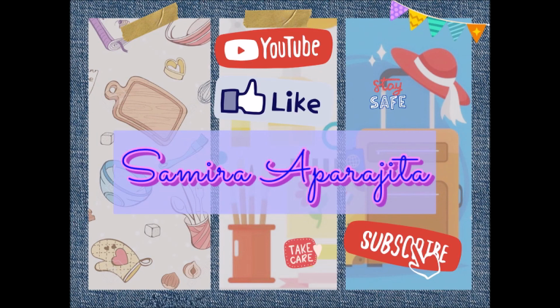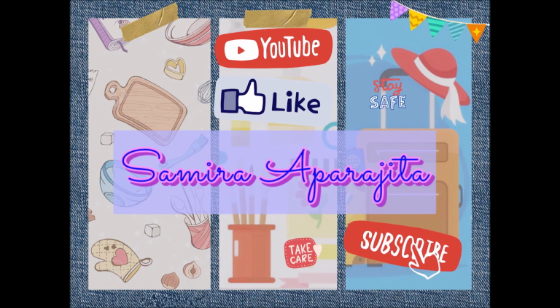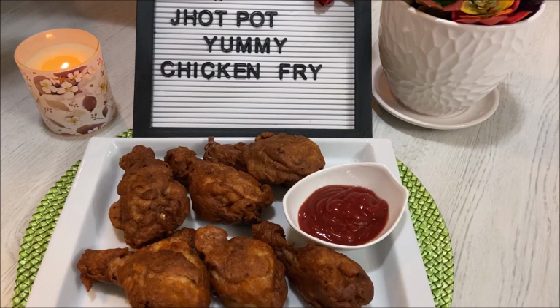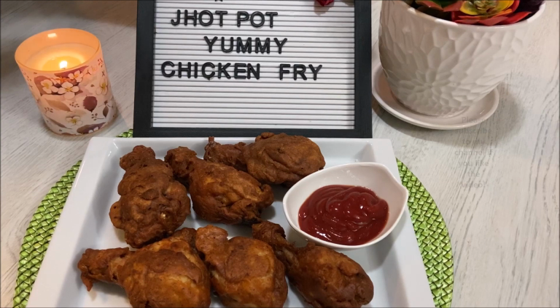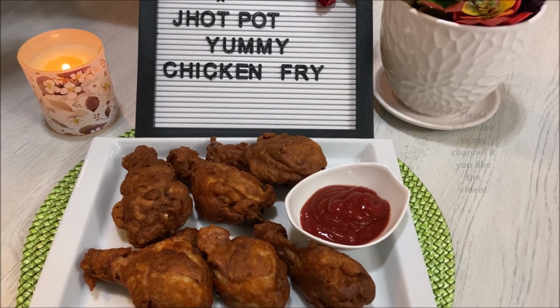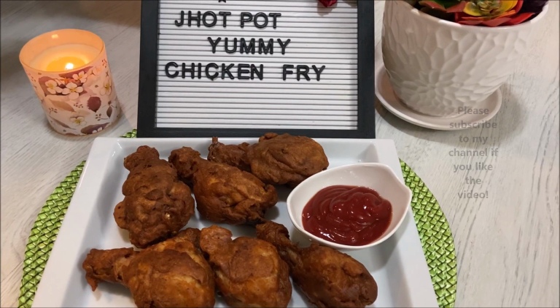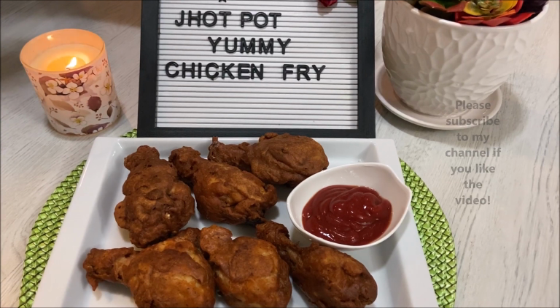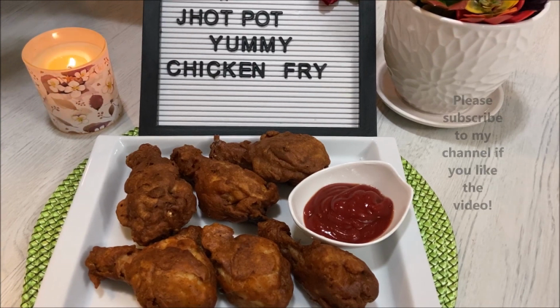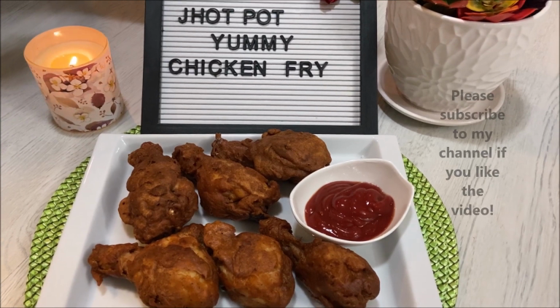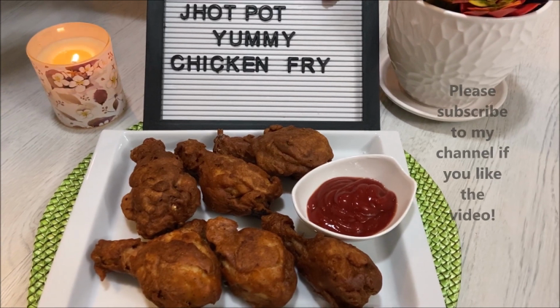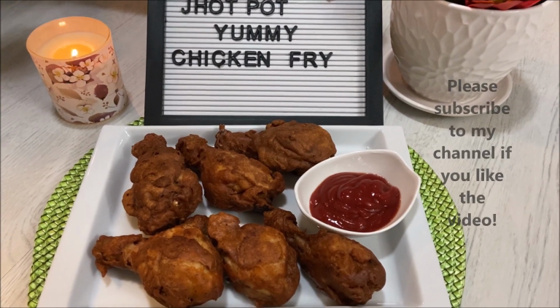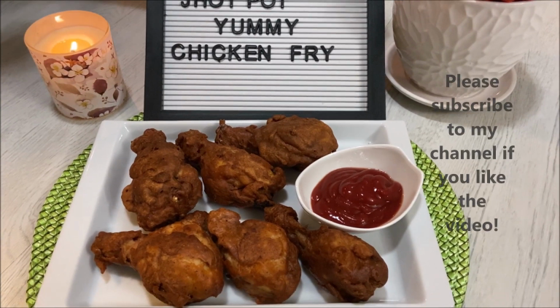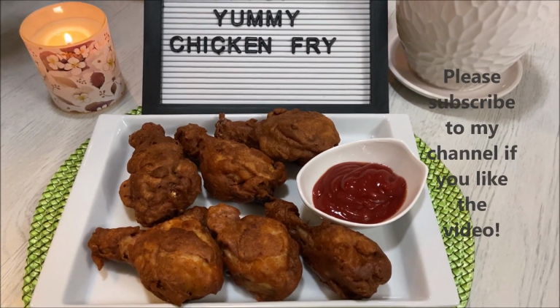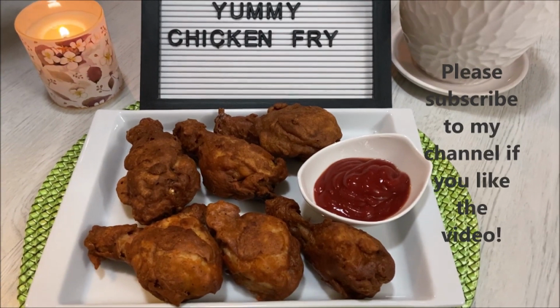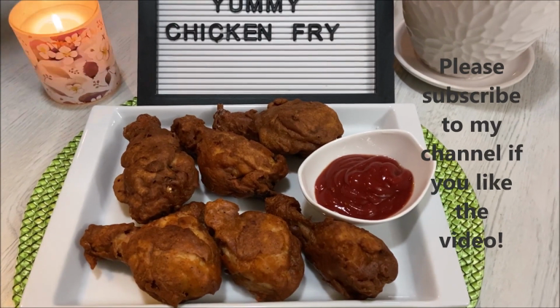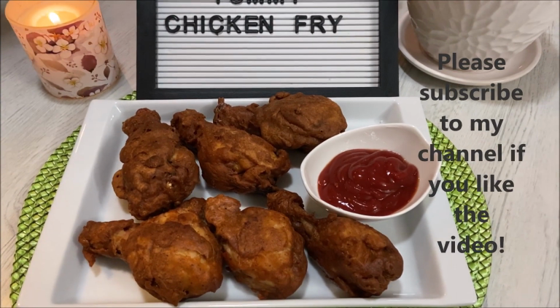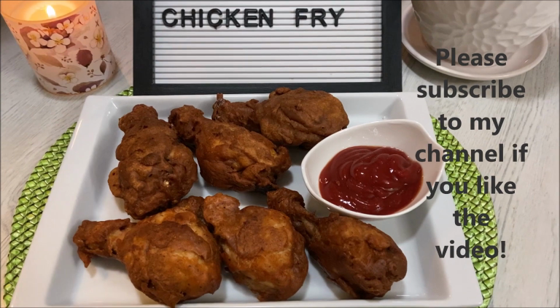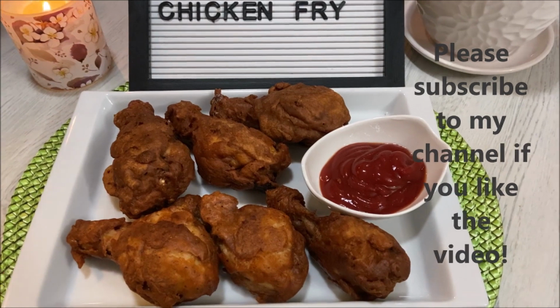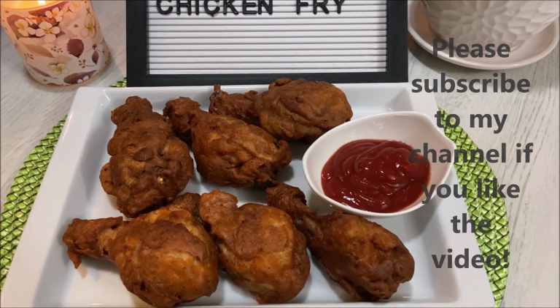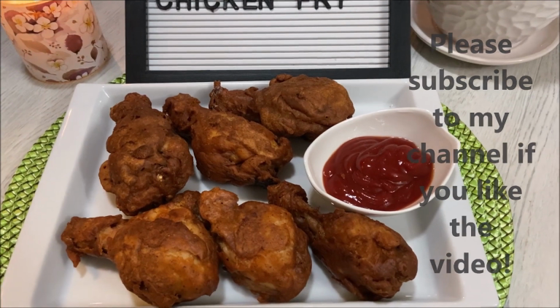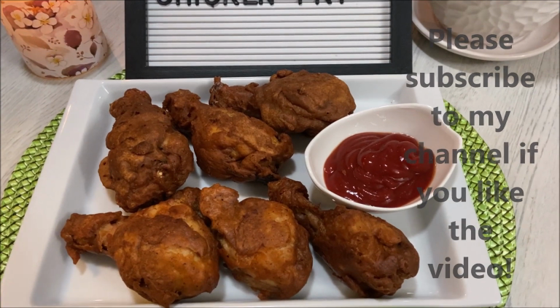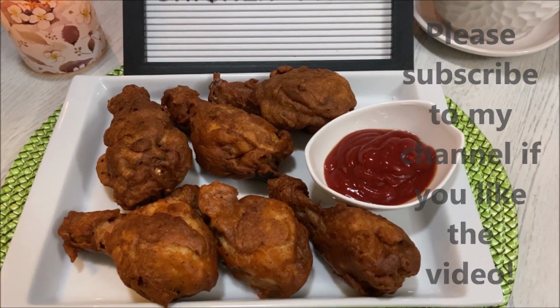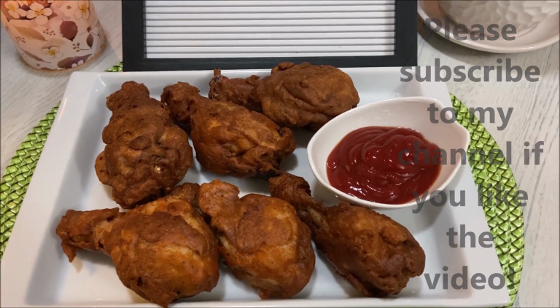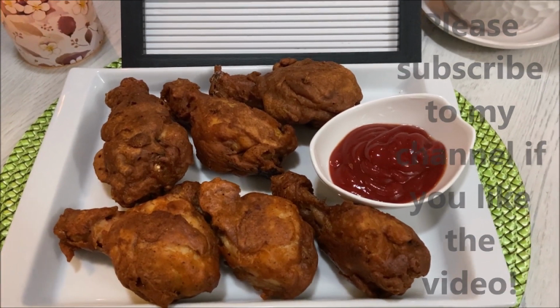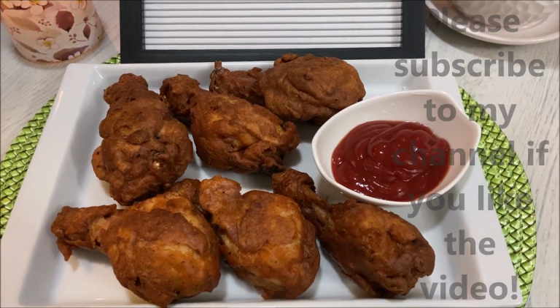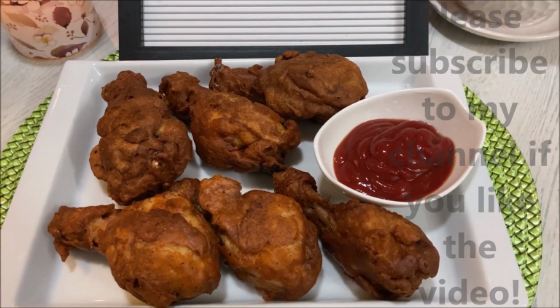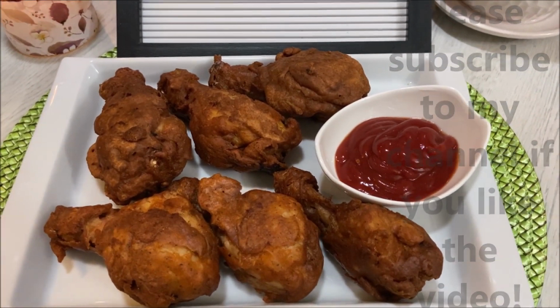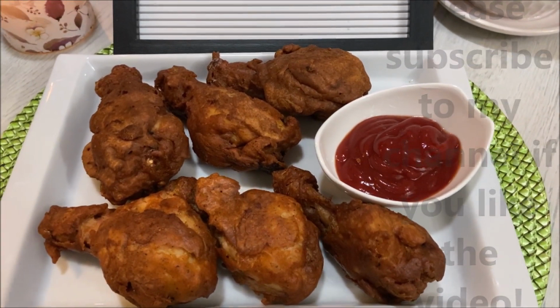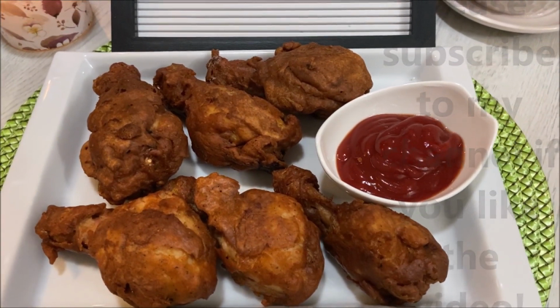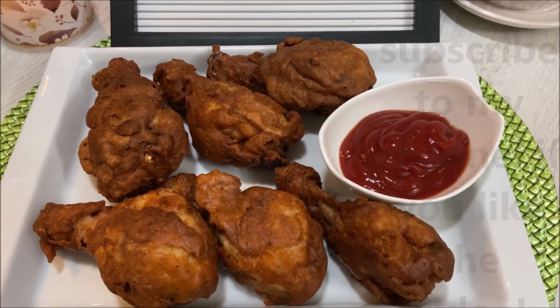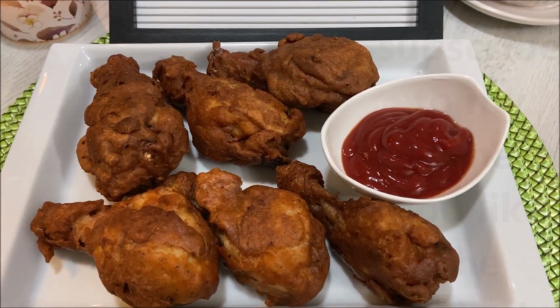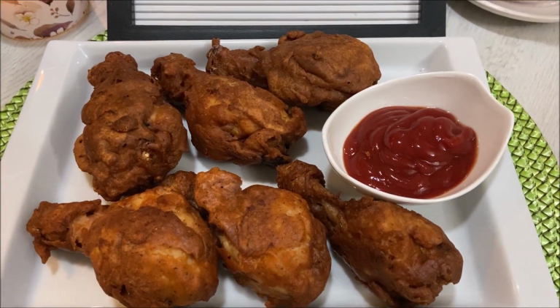Hello, Assalamualaikum. Welcome back to my channel, Samira Aparajita. Today I am going to share a very good chicken fry recipe.